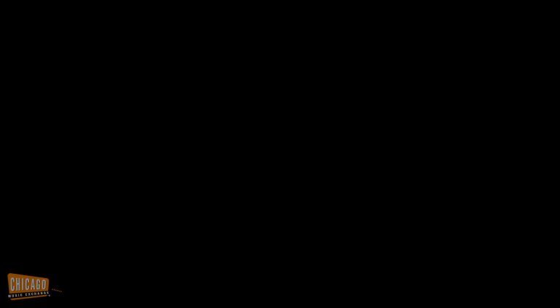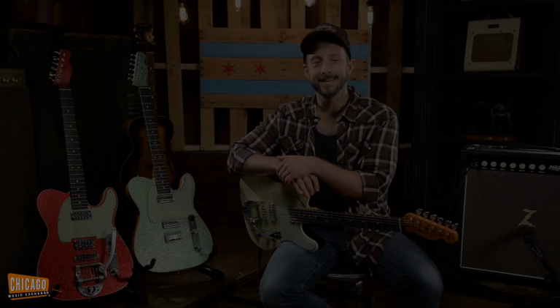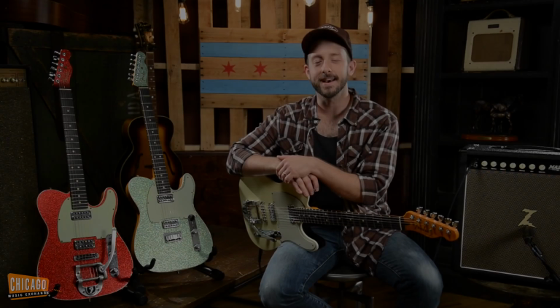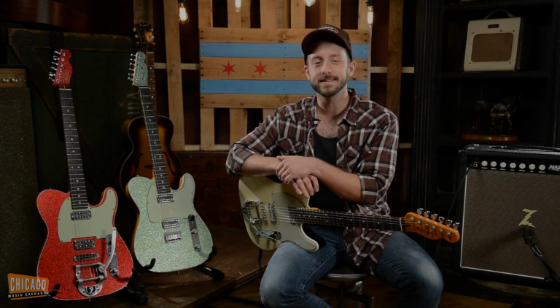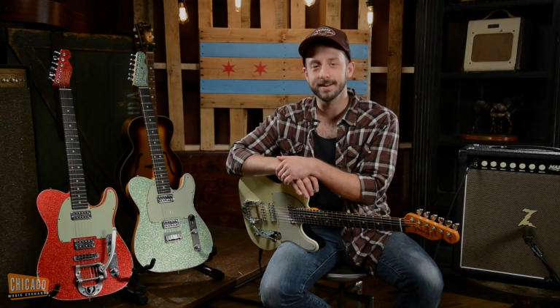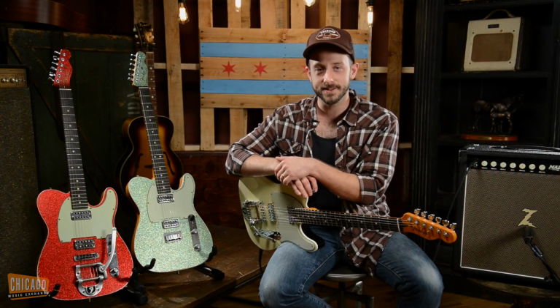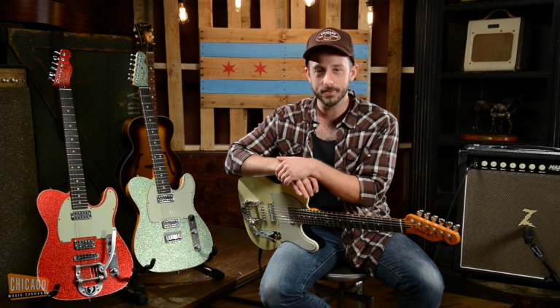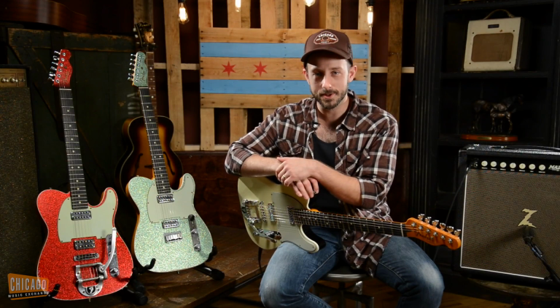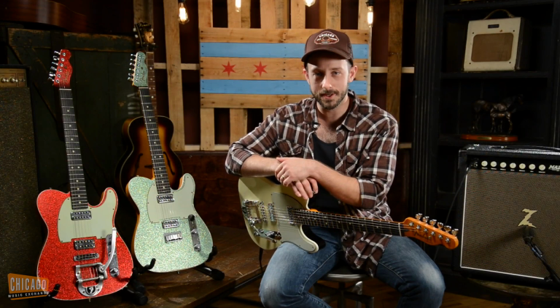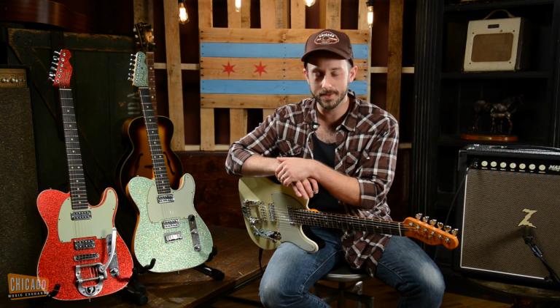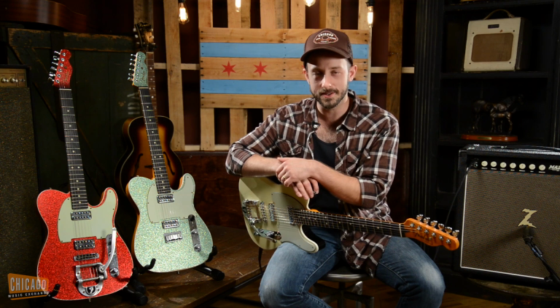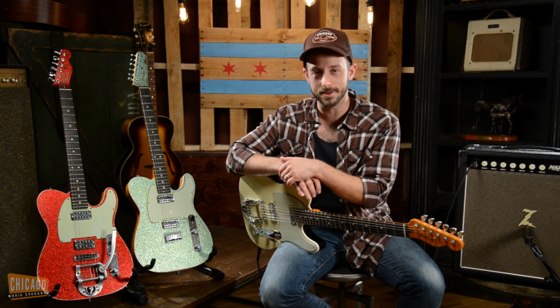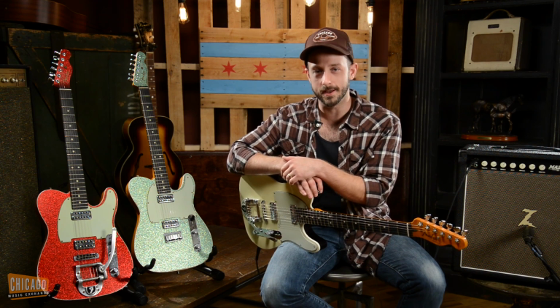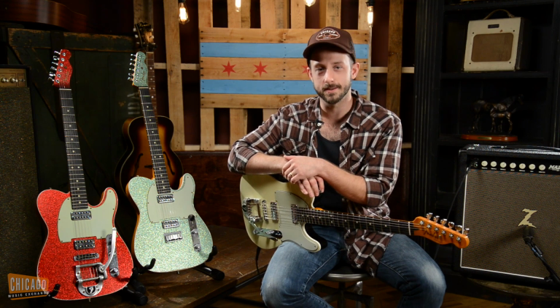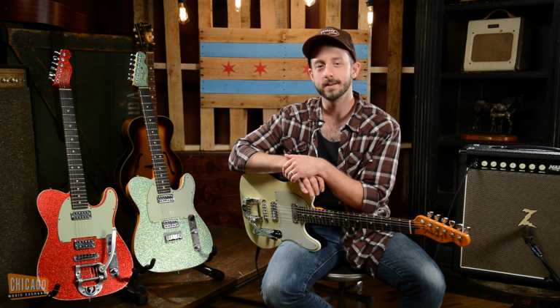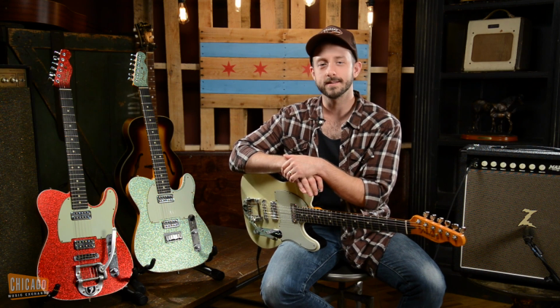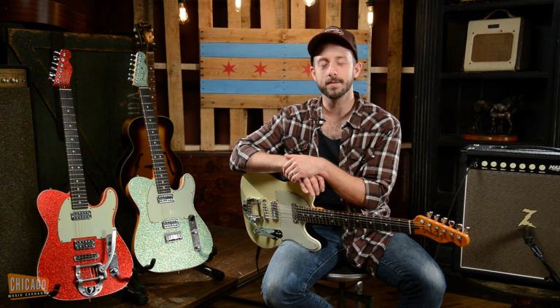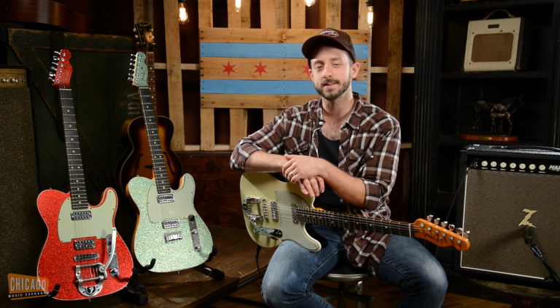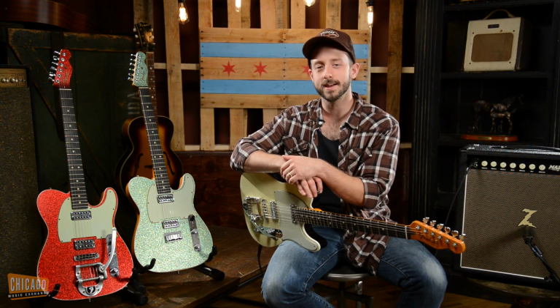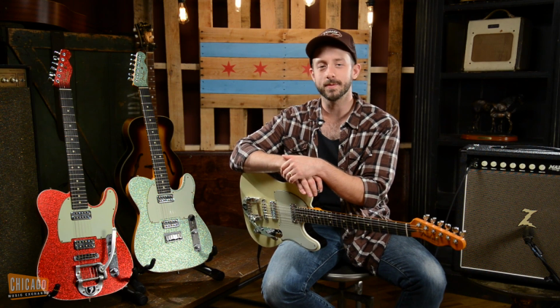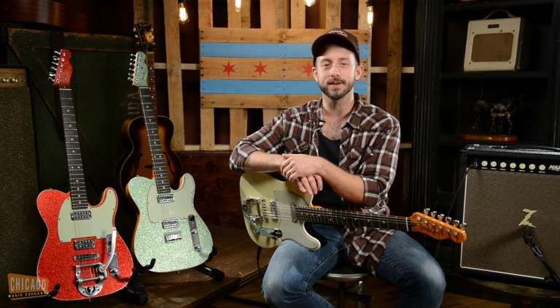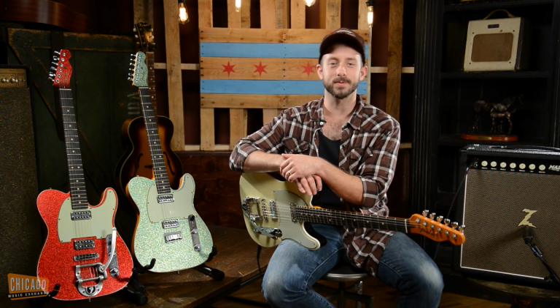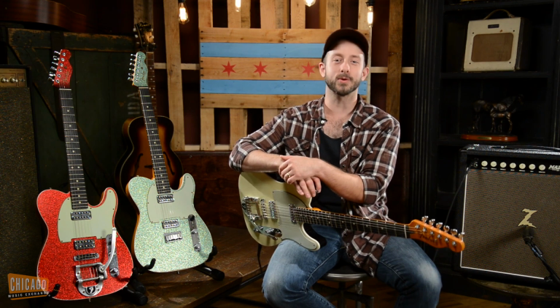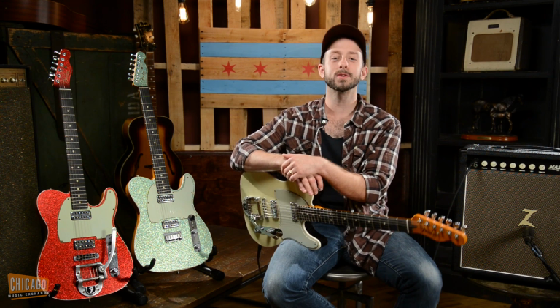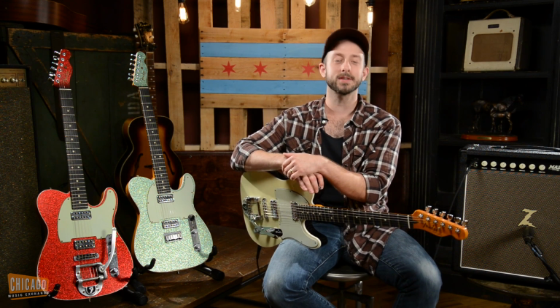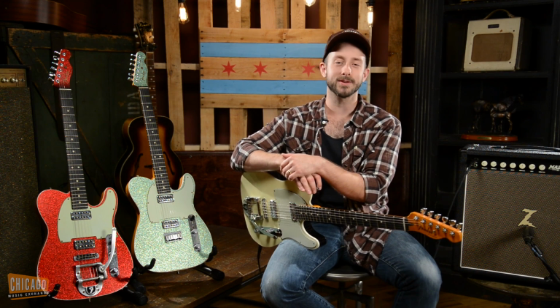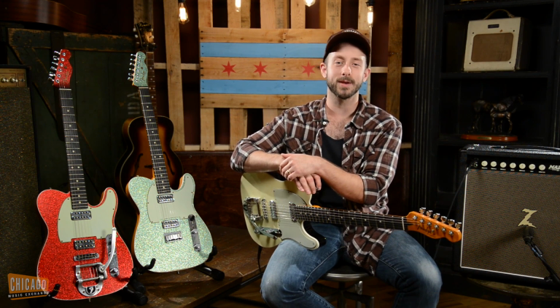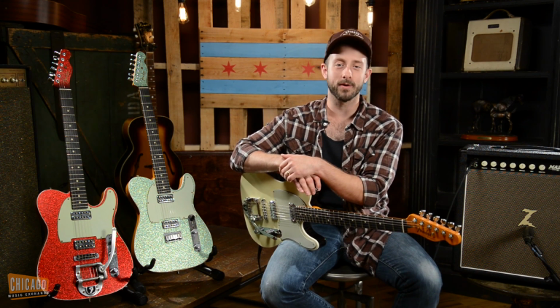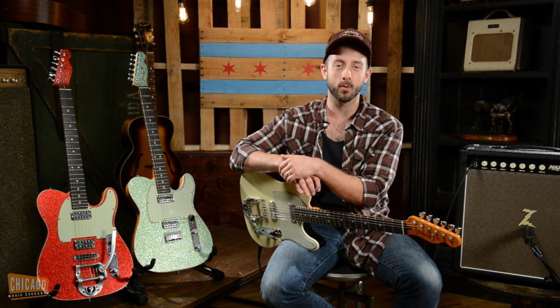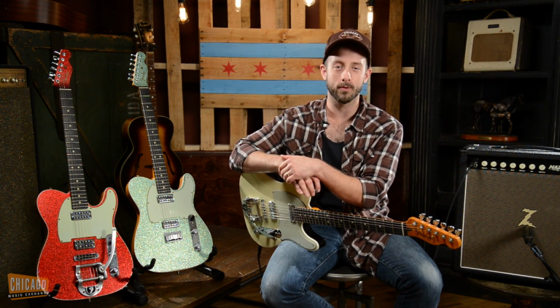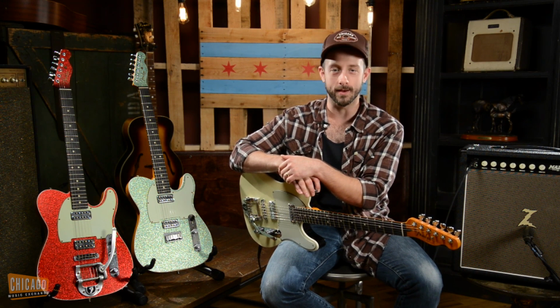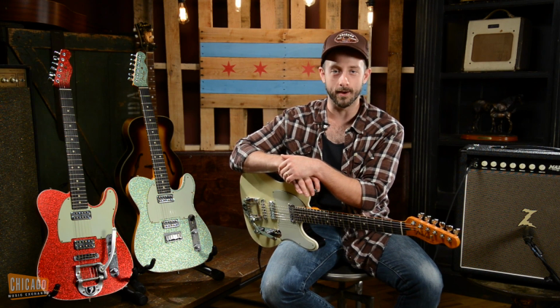Hey guys, Alex here from the Chicago Music Exchange. Today I'm excited to be playing some of the coolest guitars we have on our wall right now.